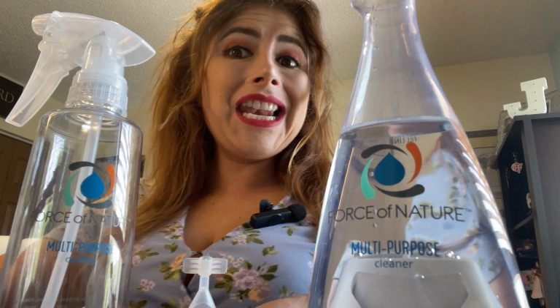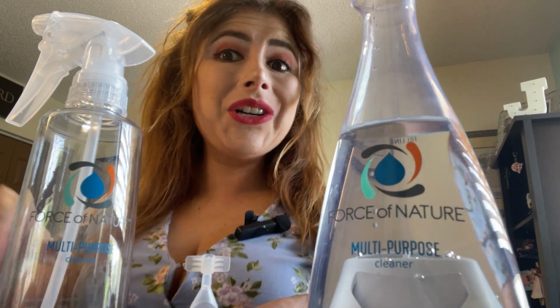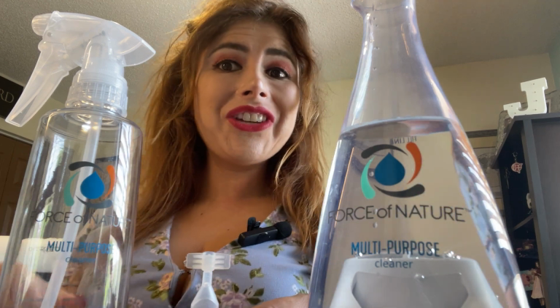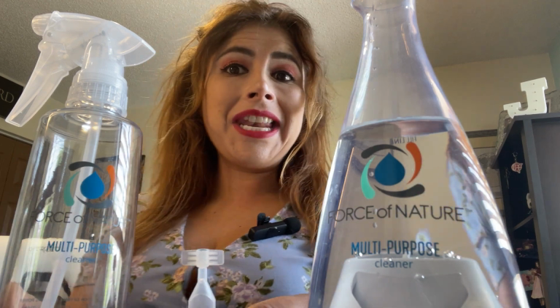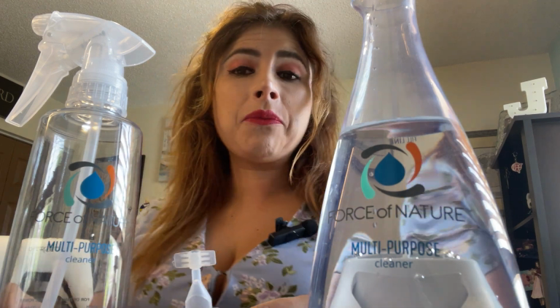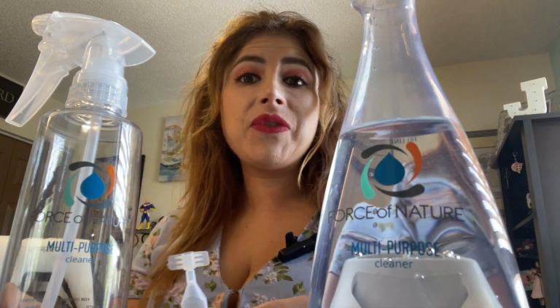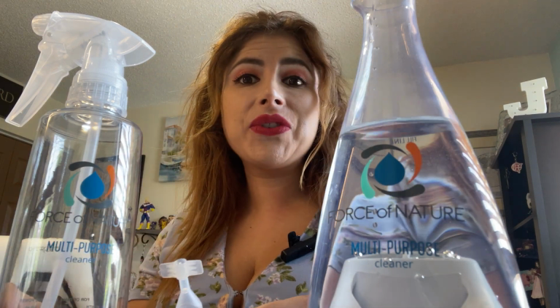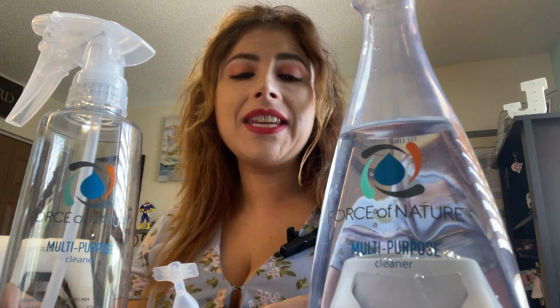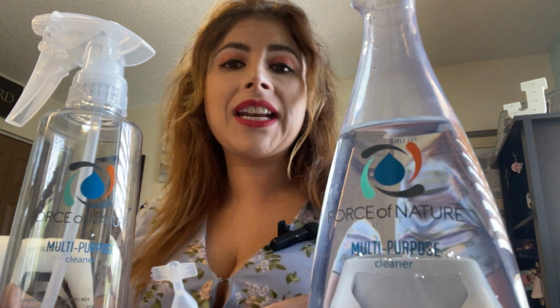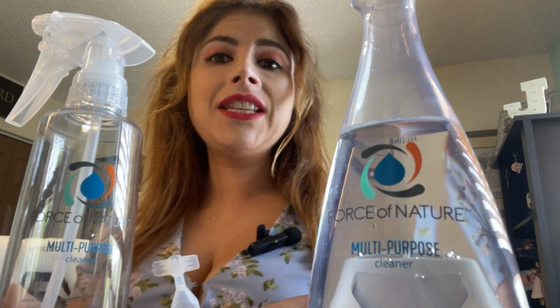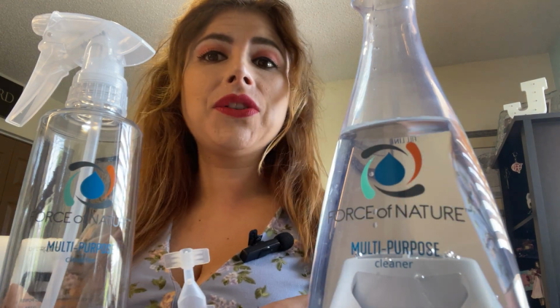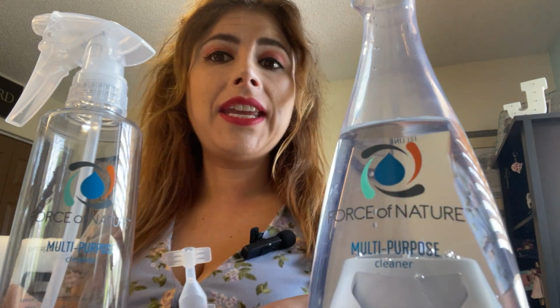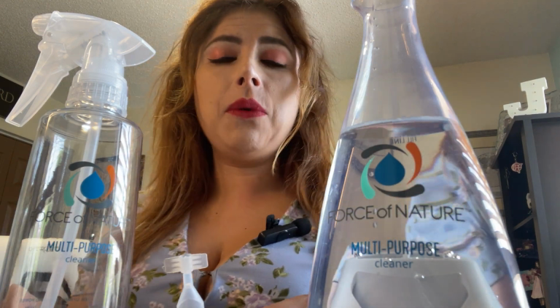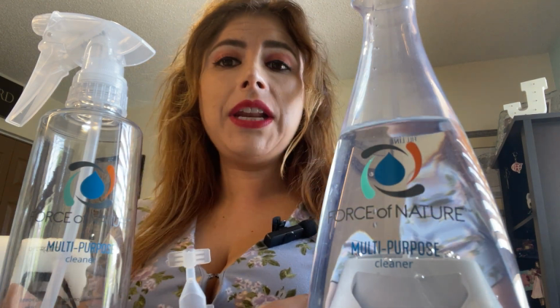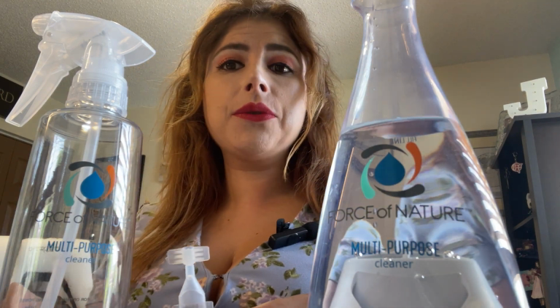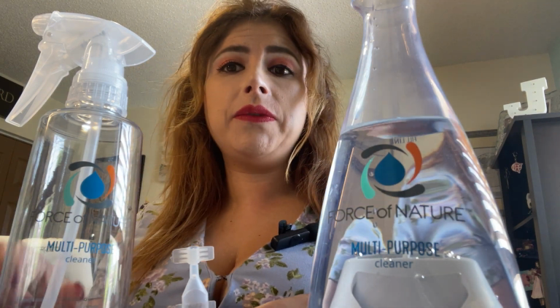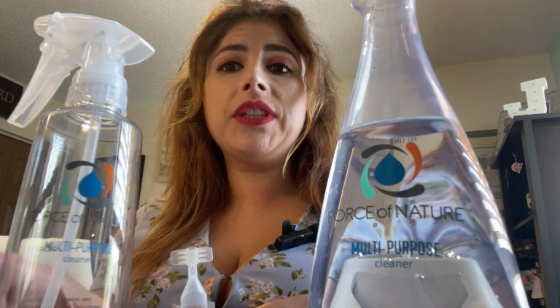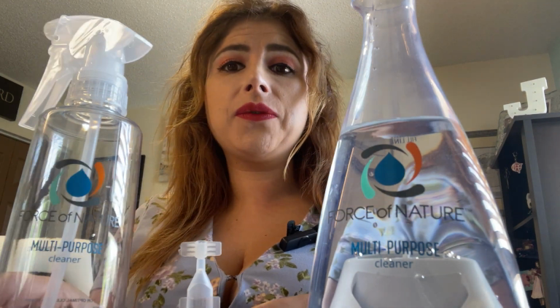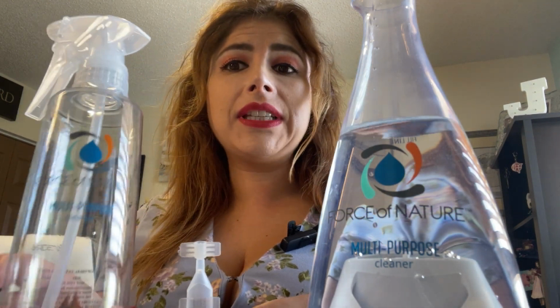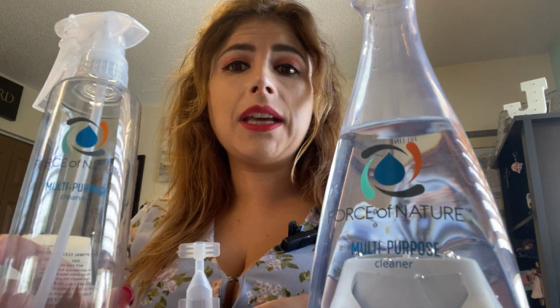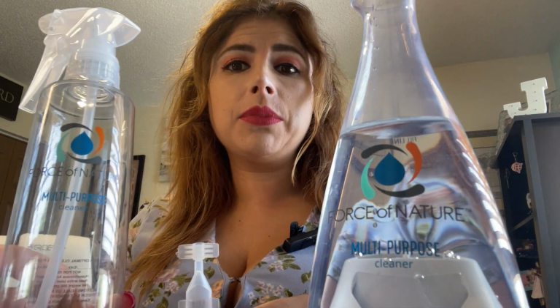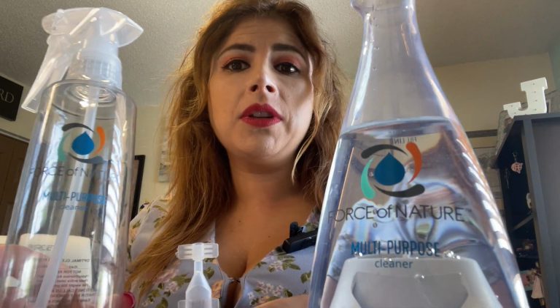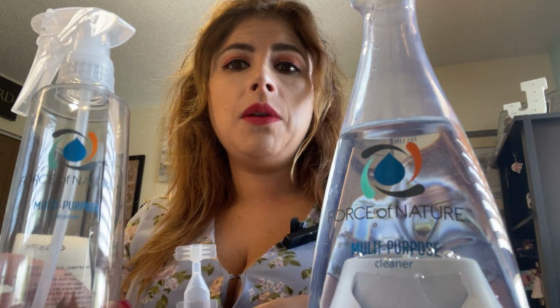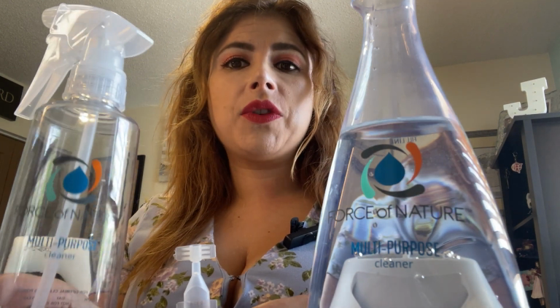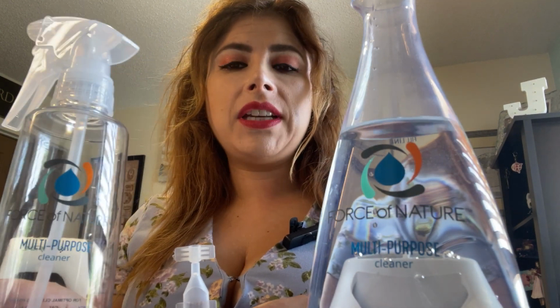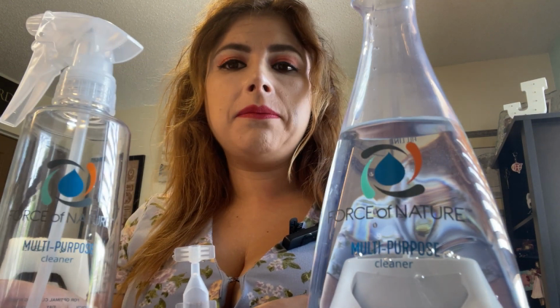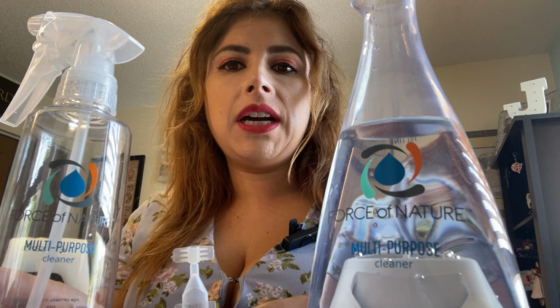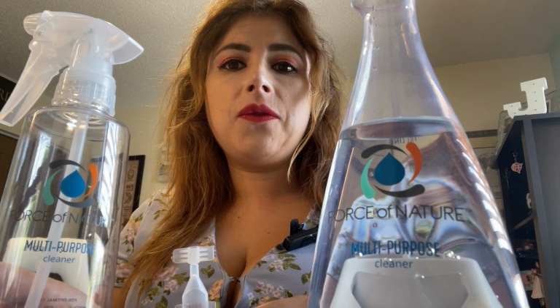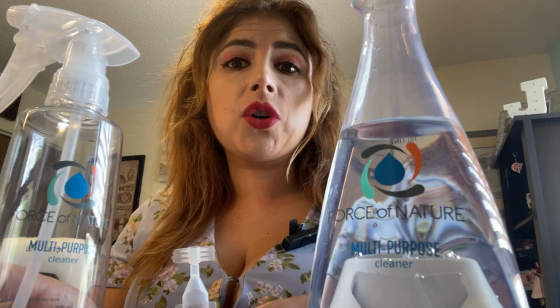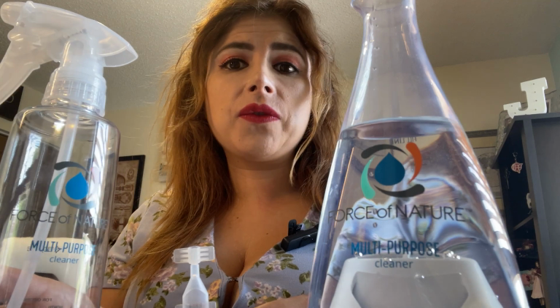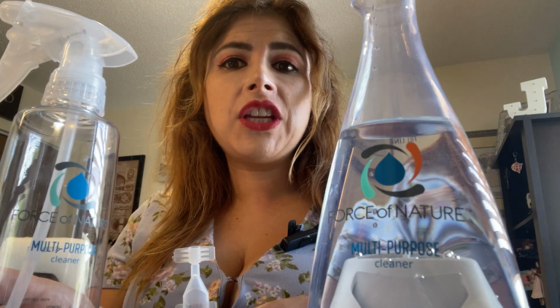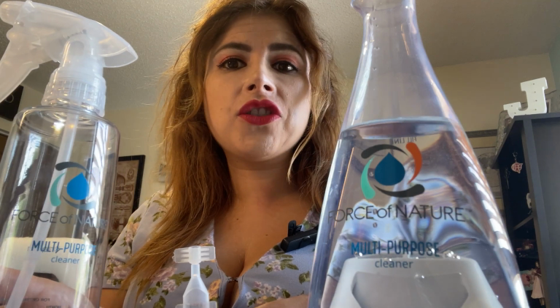Hello, JNM Reviews here and today I would like to review this free sample provided by Force of Nature.